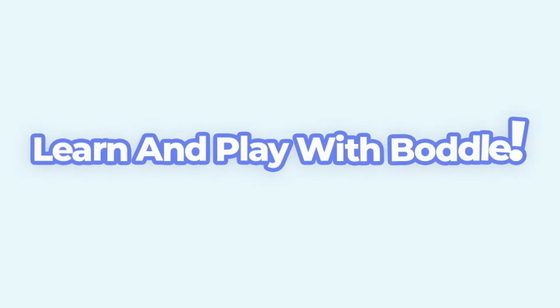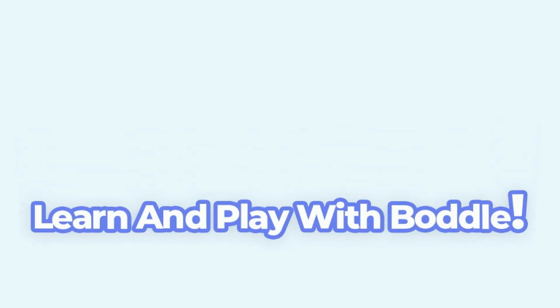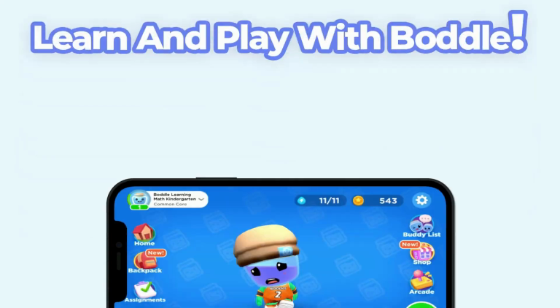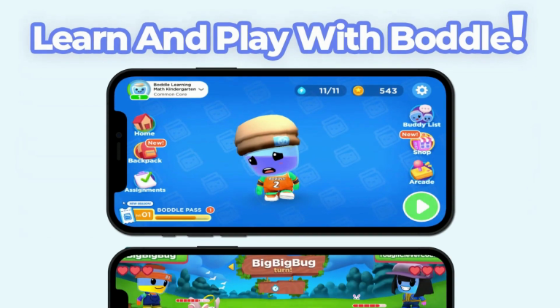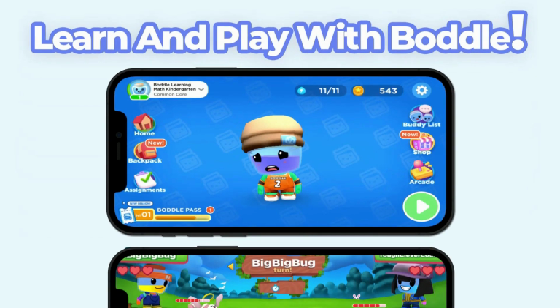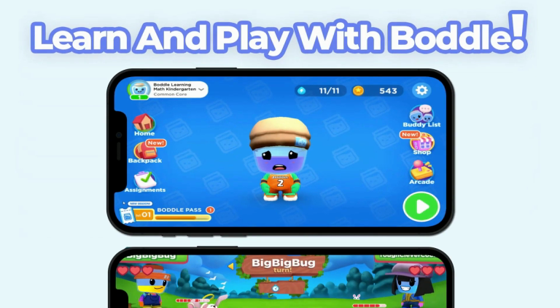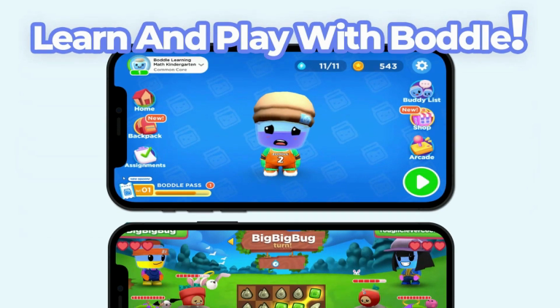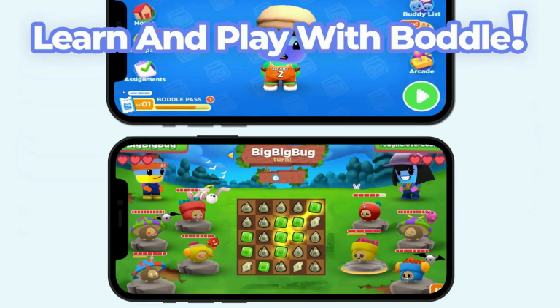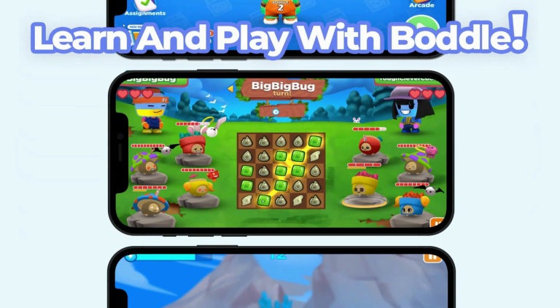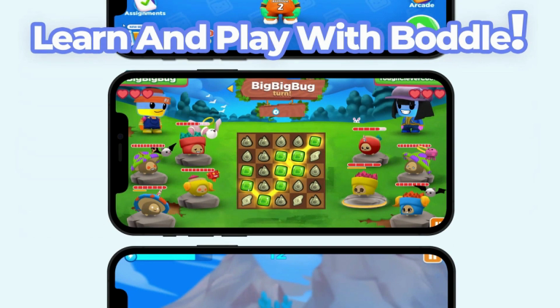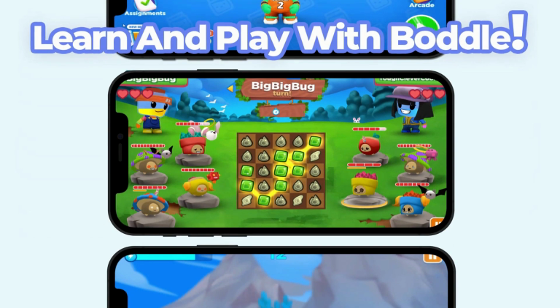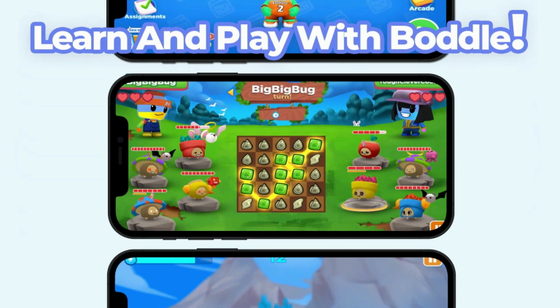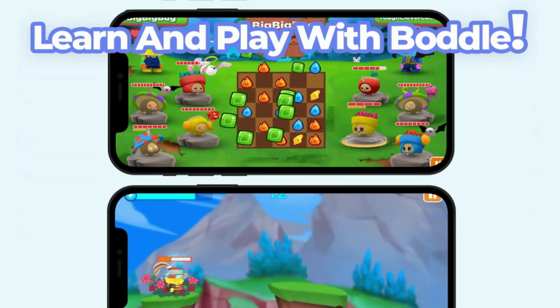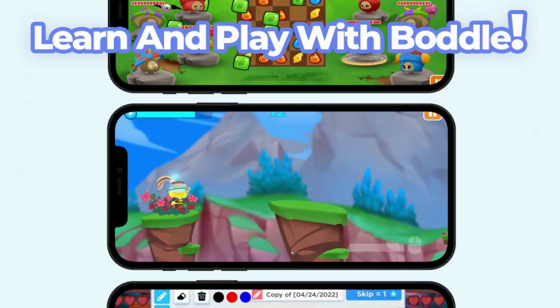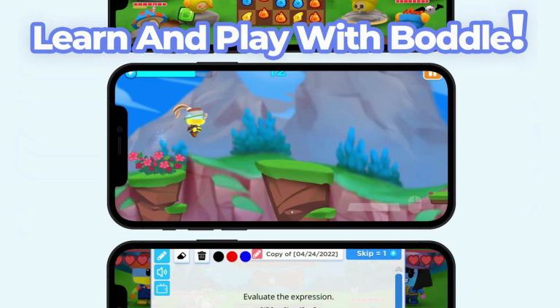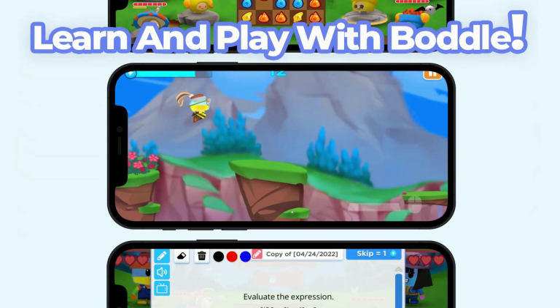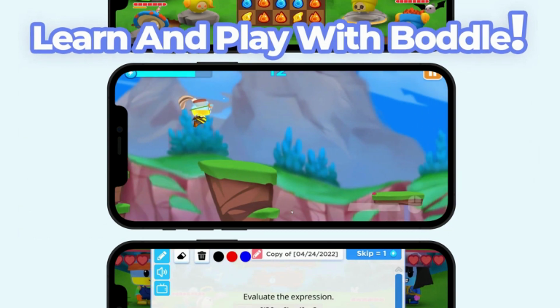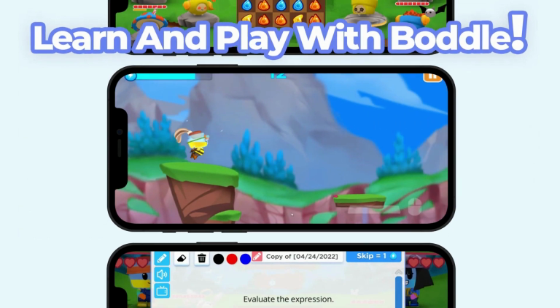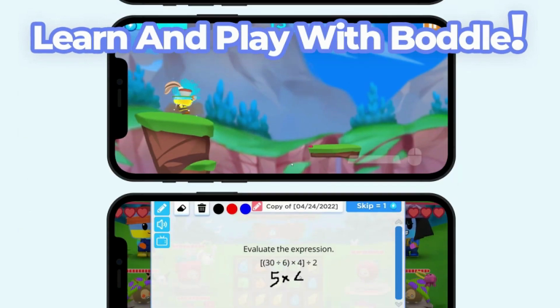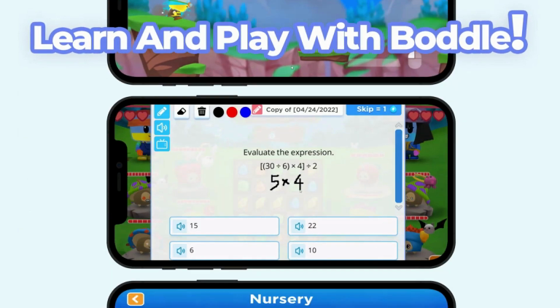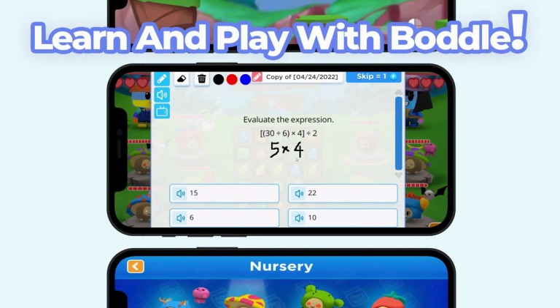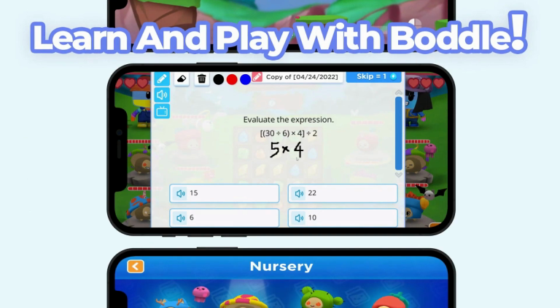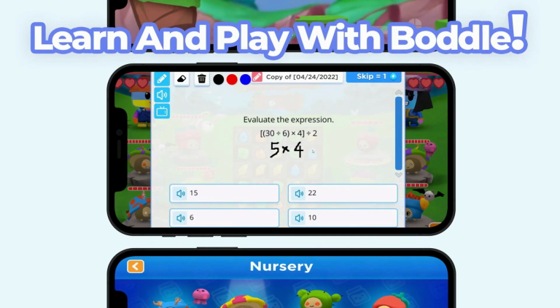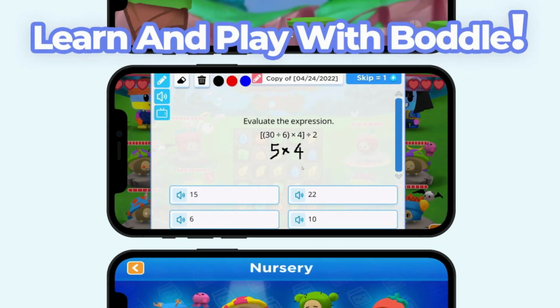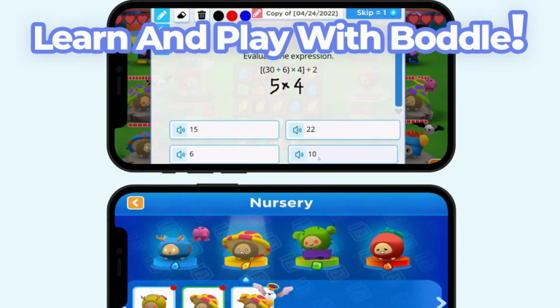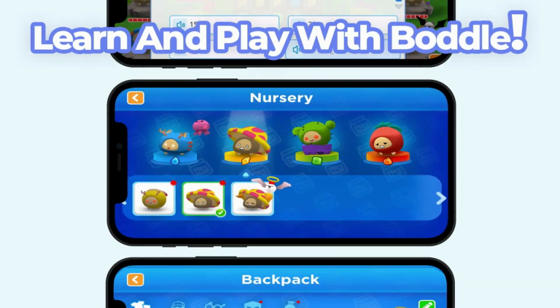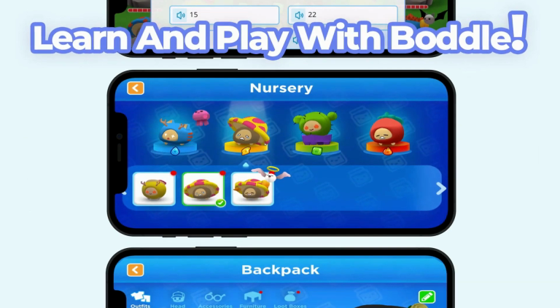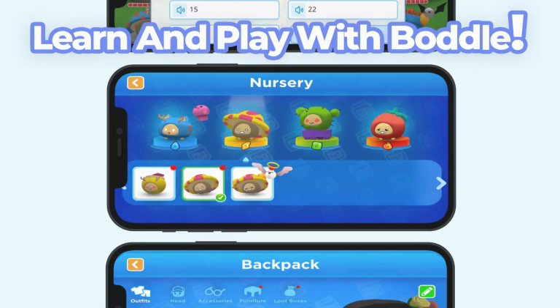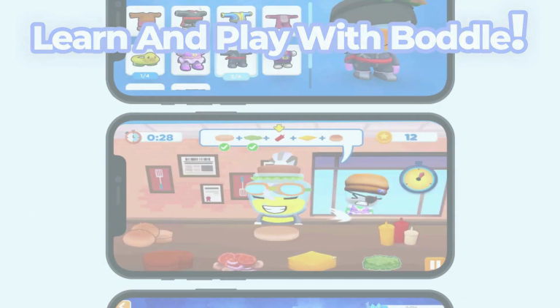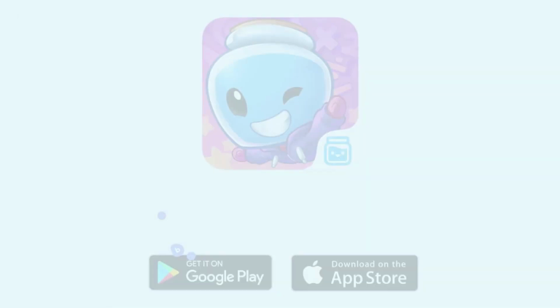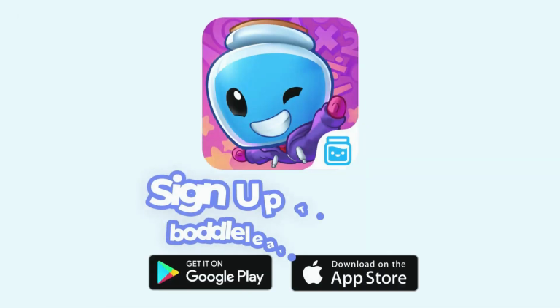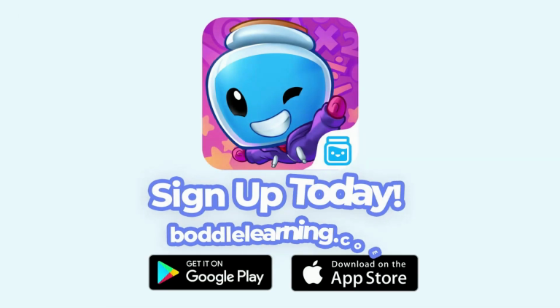Did you enjoy this video? Bottle has more awesome learning content delivered through amazing 3D games. Sign up today! Bye!